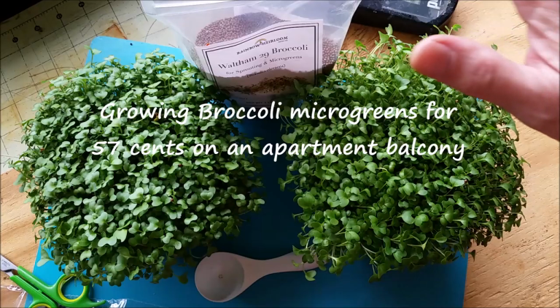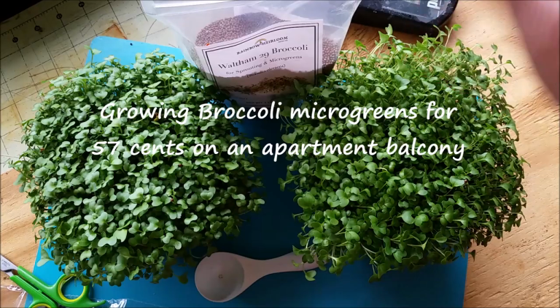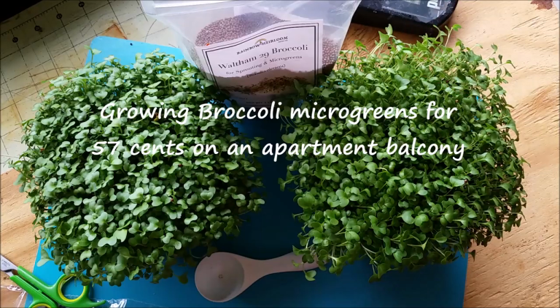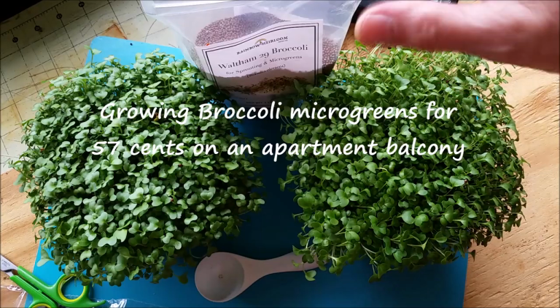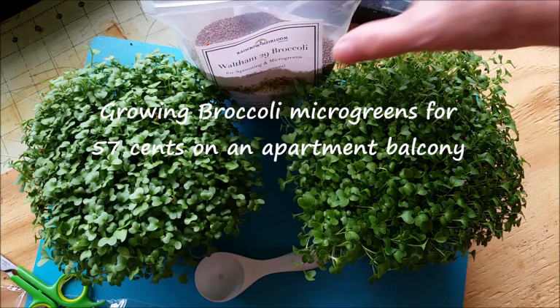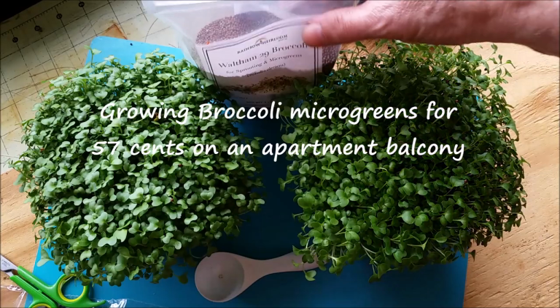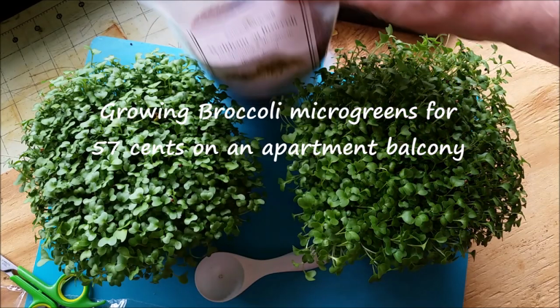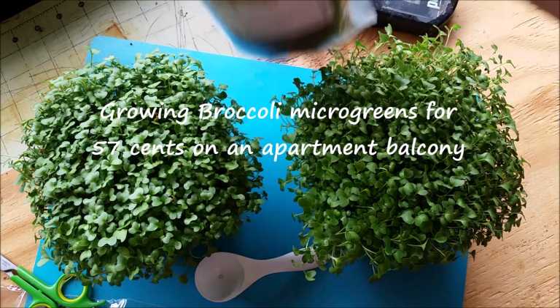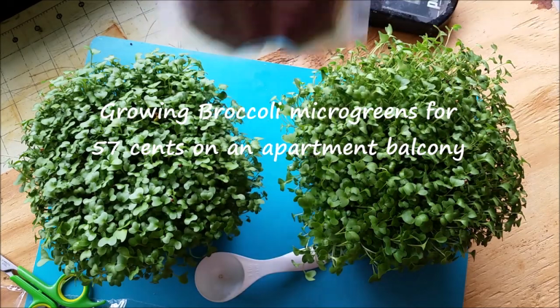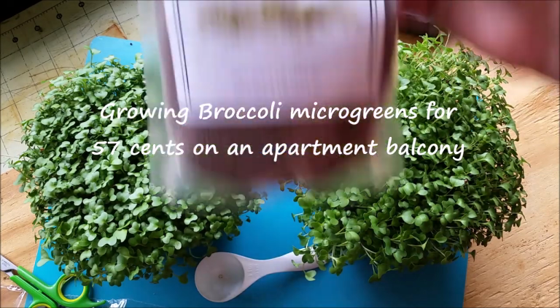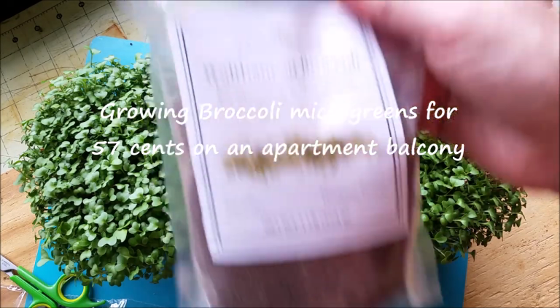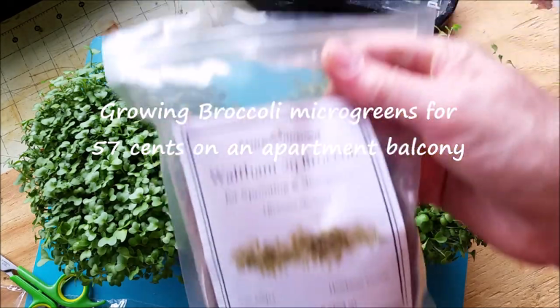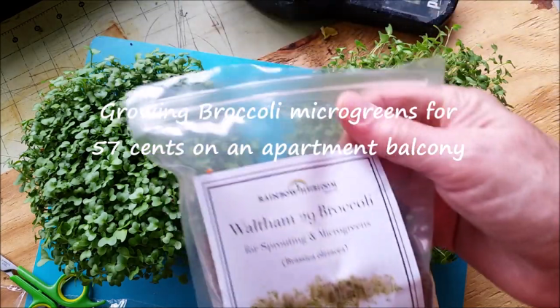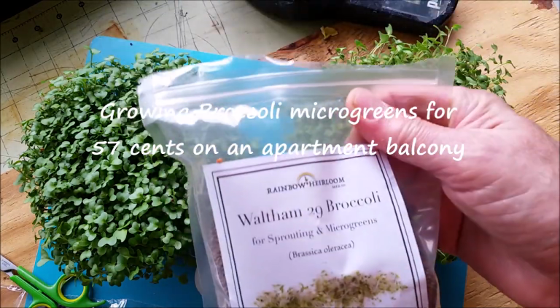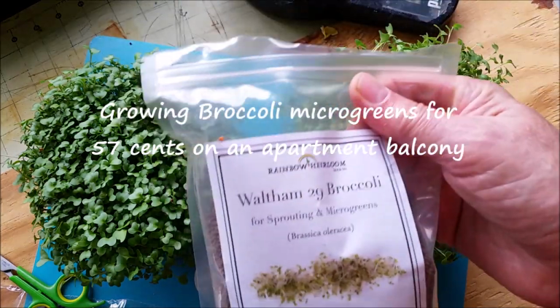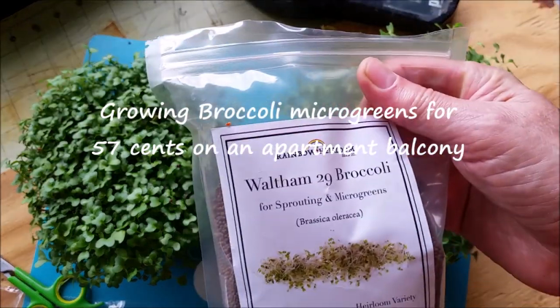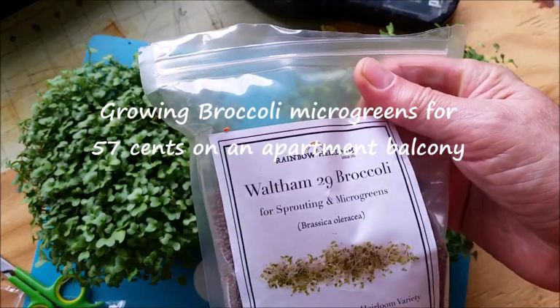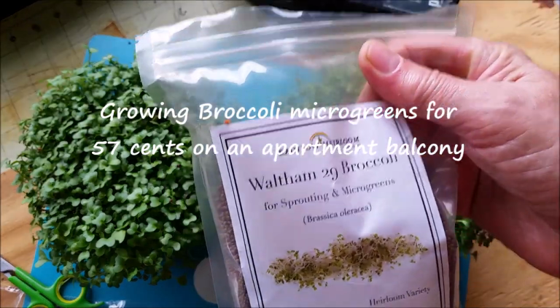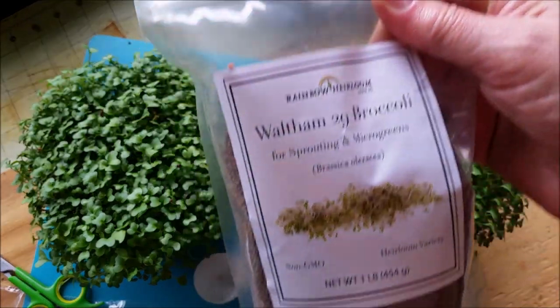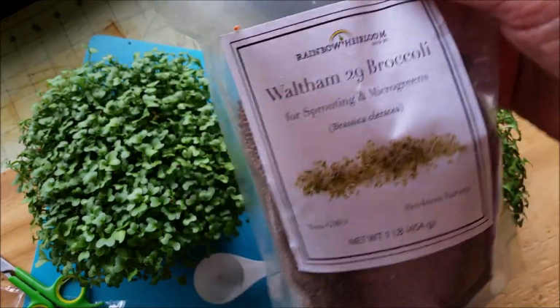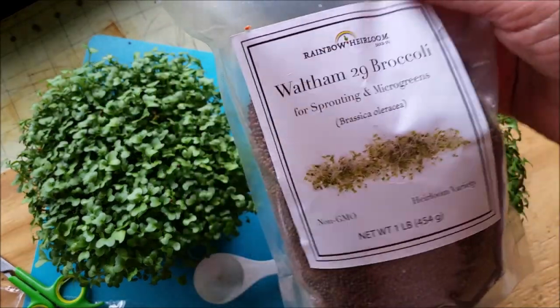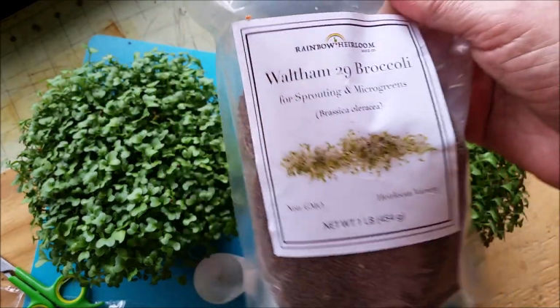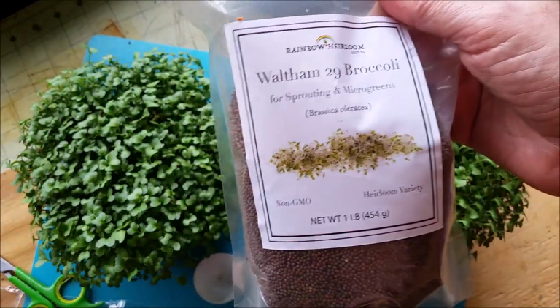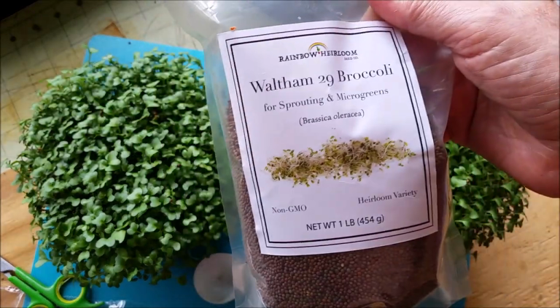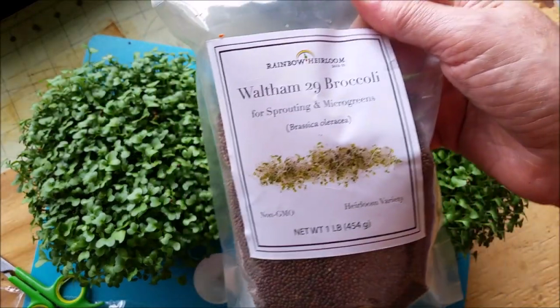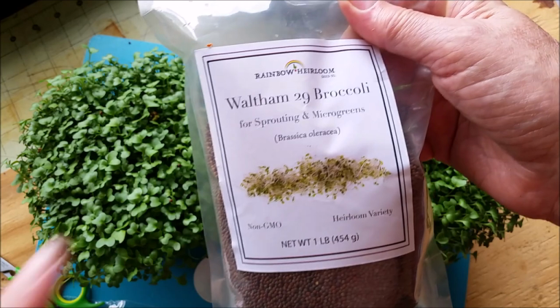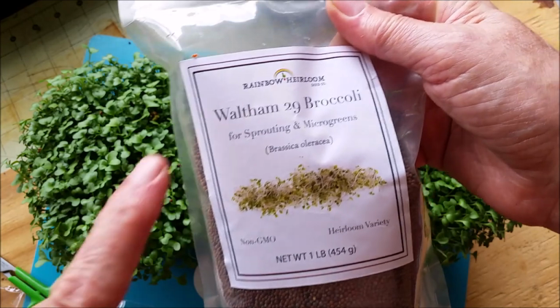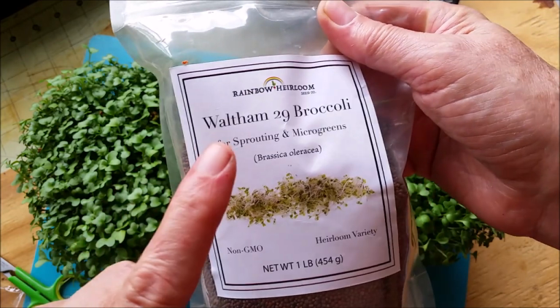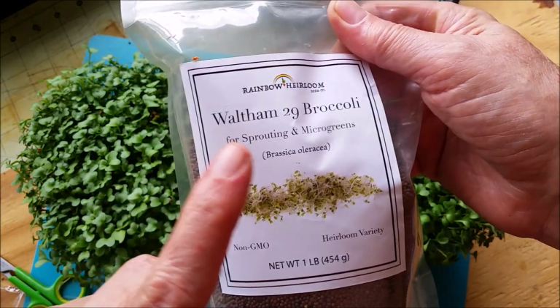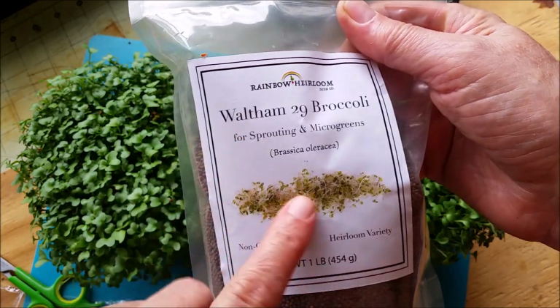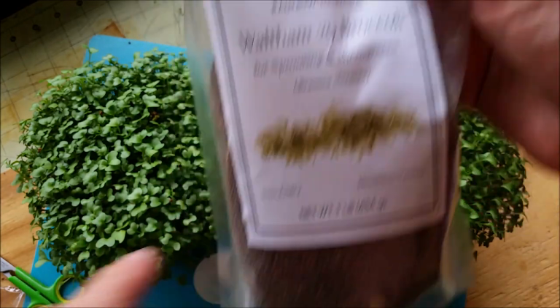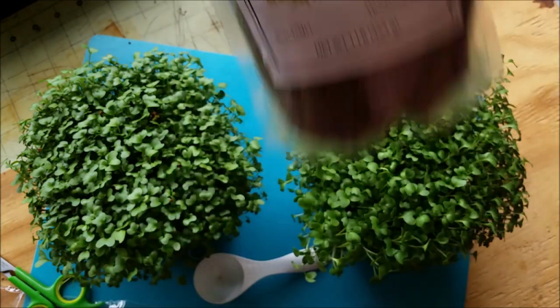Hey YouTubers, good morning. Today we want to talk about growing broccoli — broccoli microgreens, in fact.